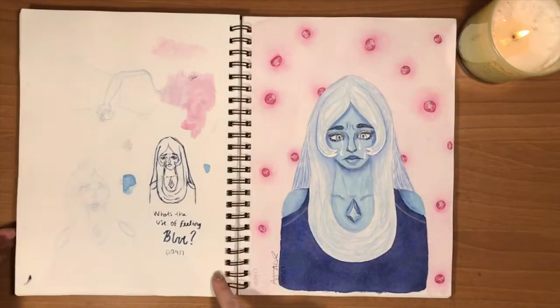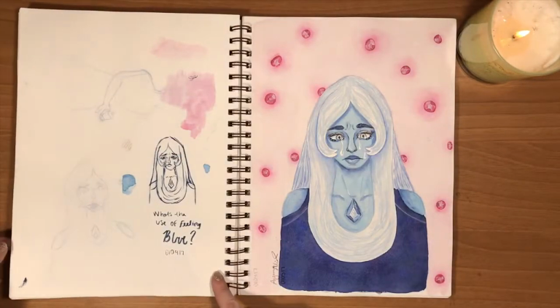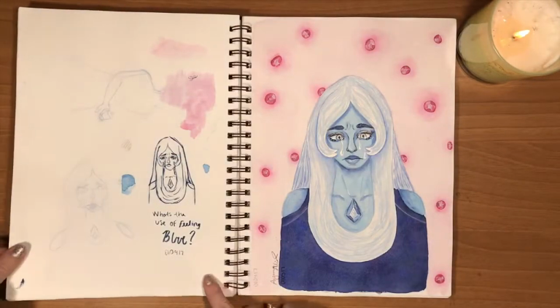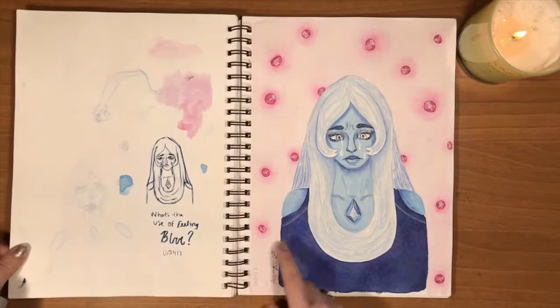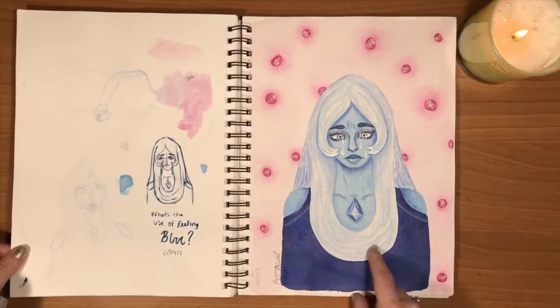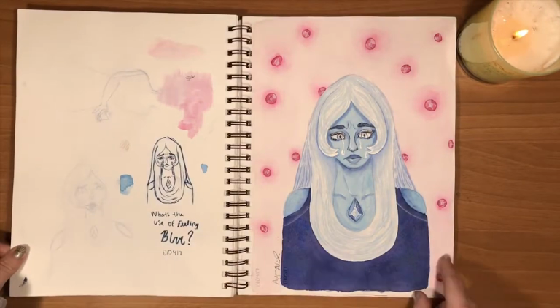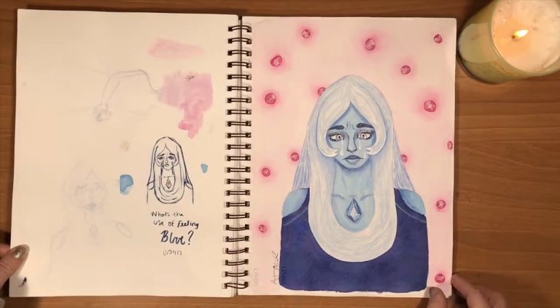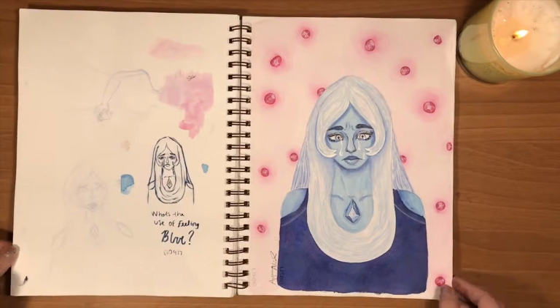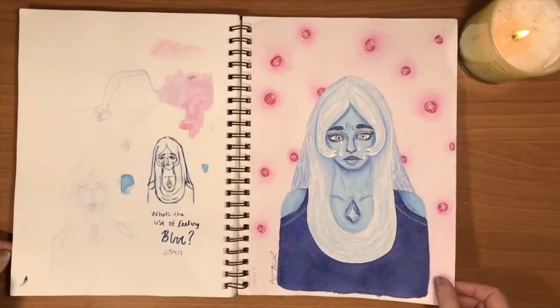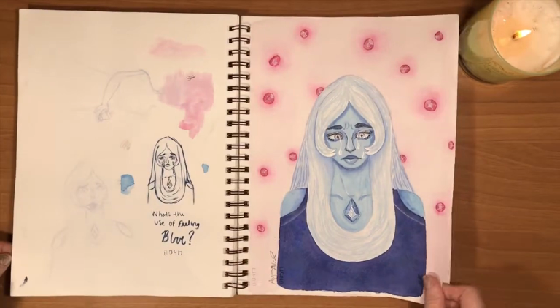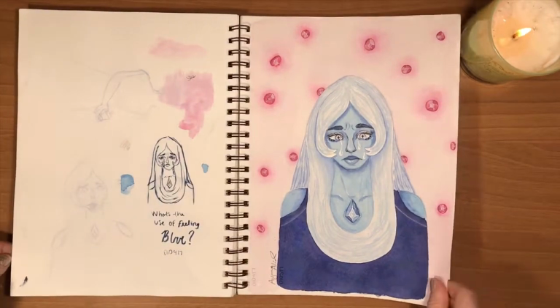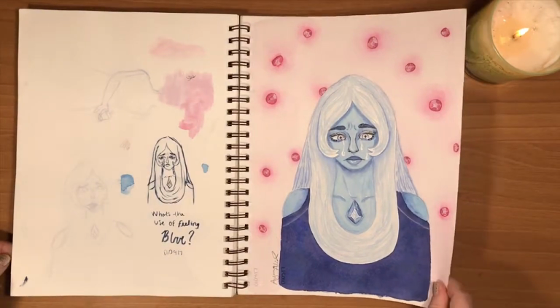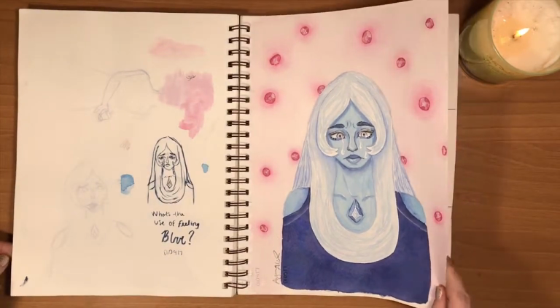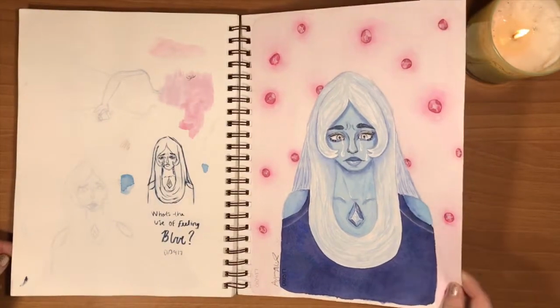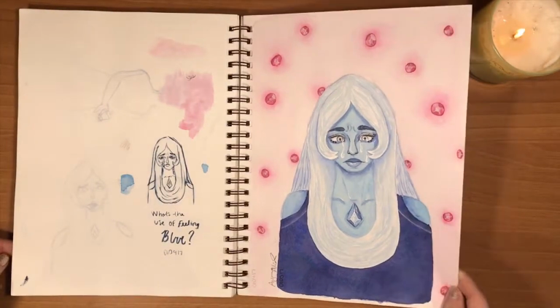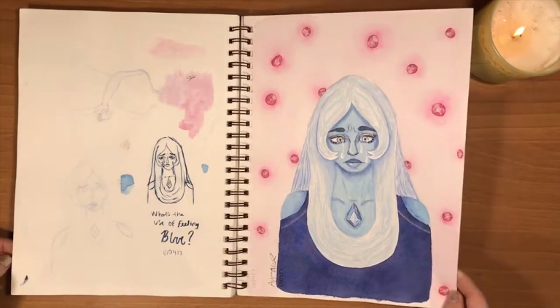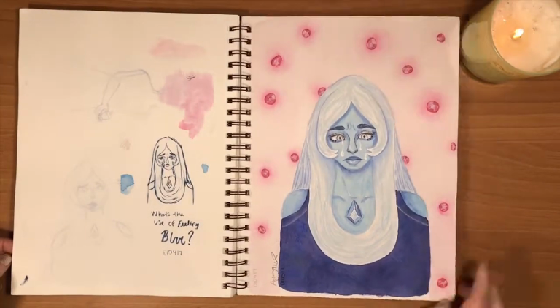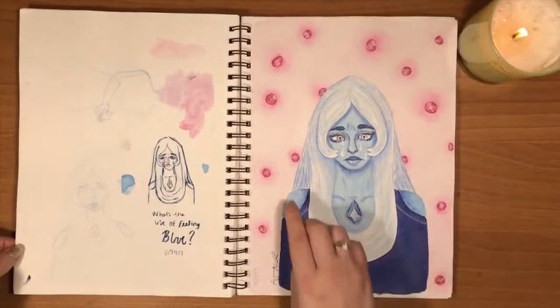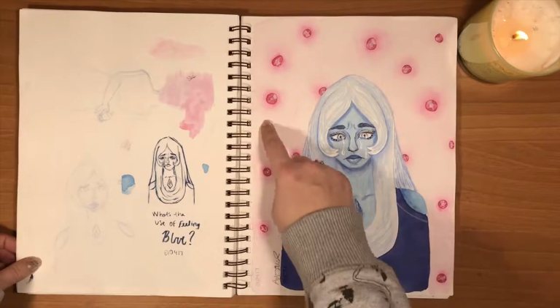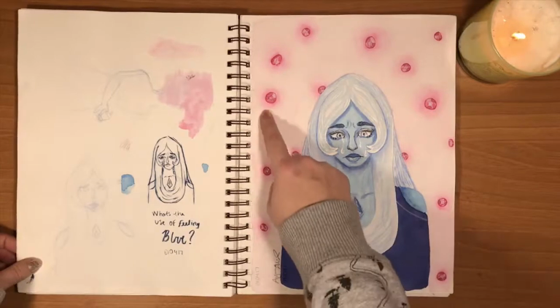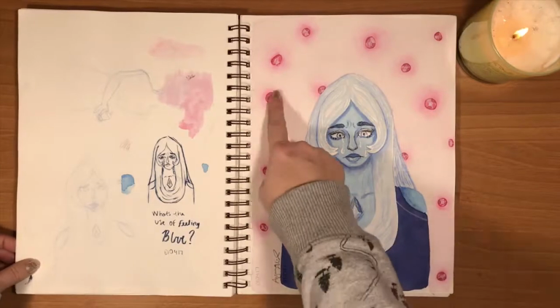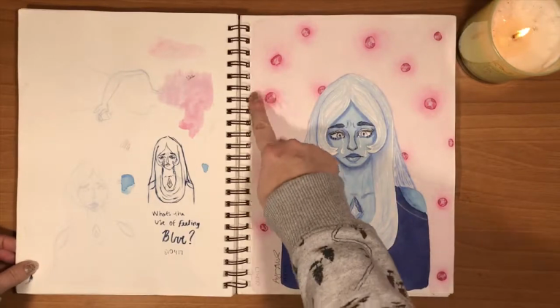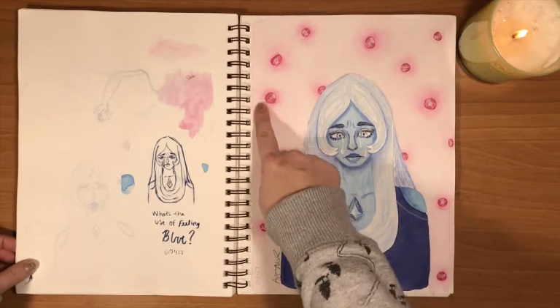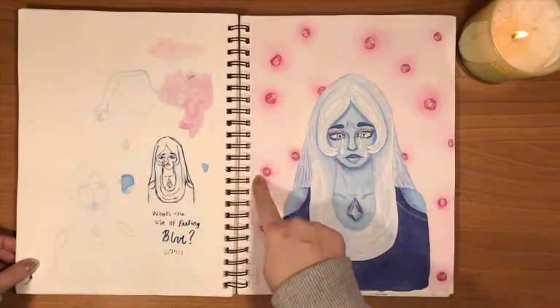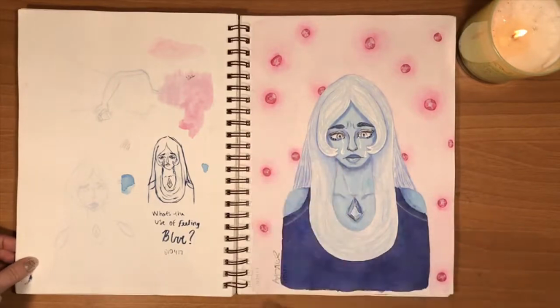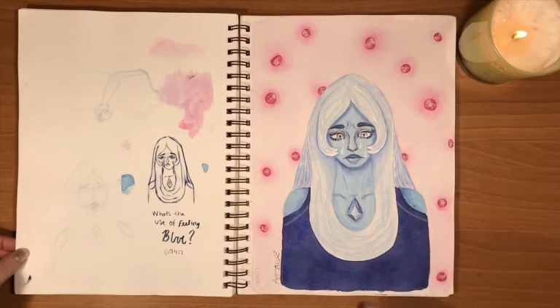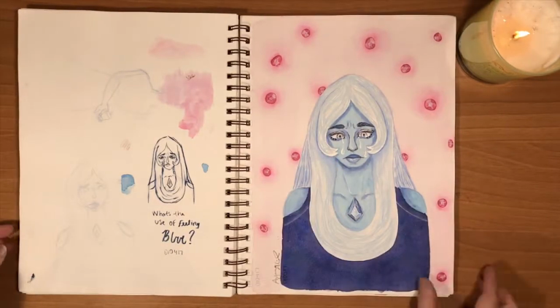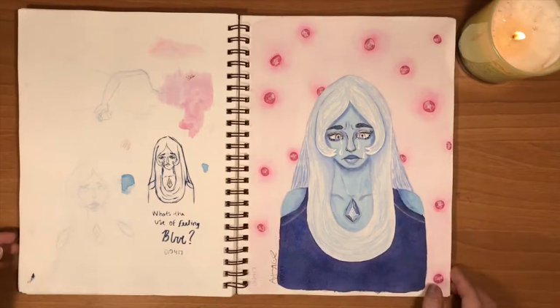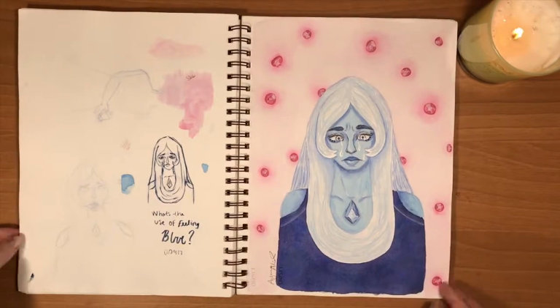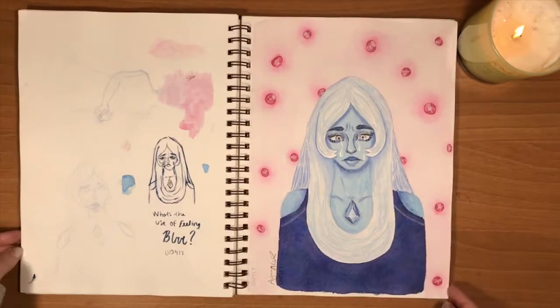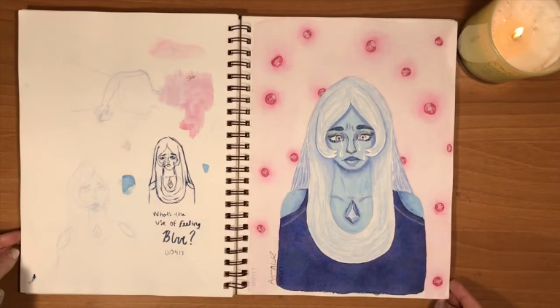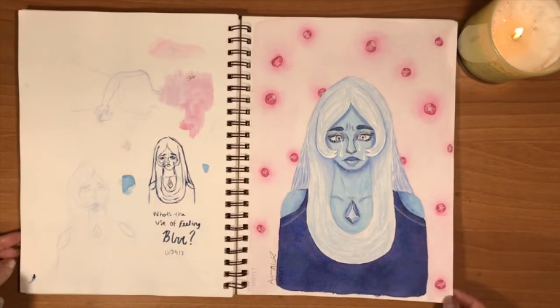And then some more Steven Universe with Blue Diamond, and these little gems in the background which kind of look like pimples from far away.